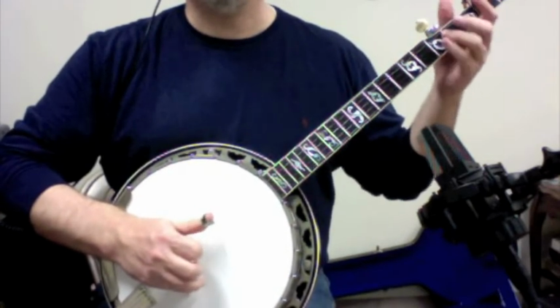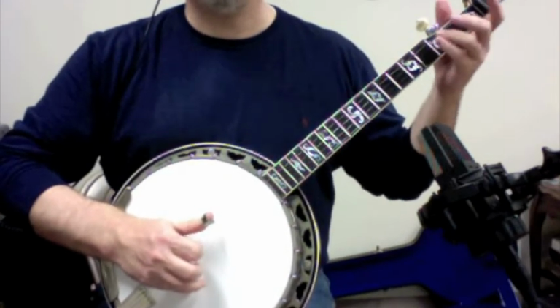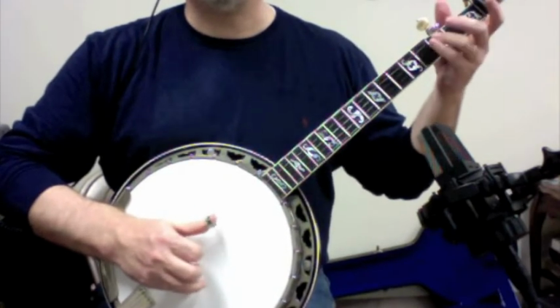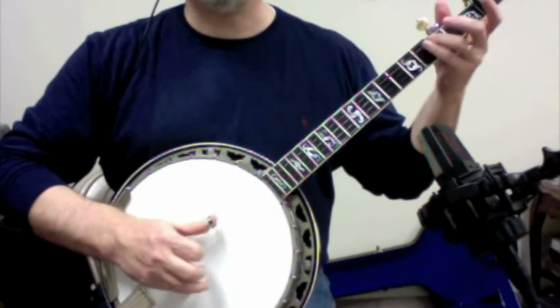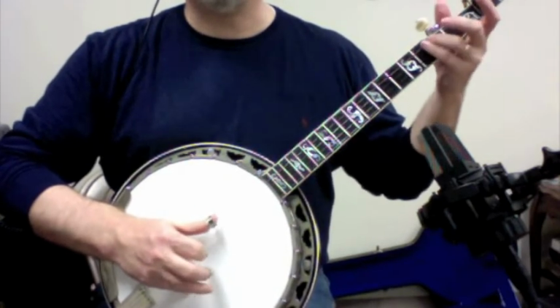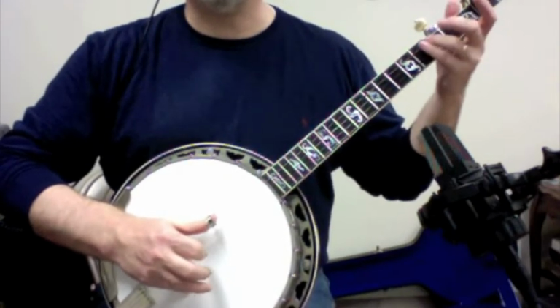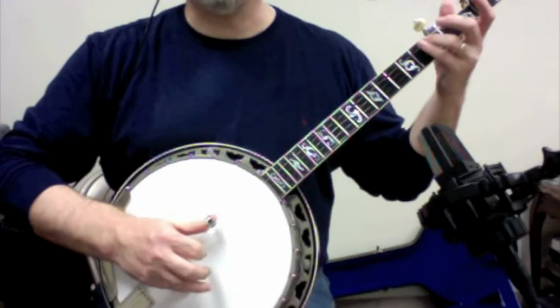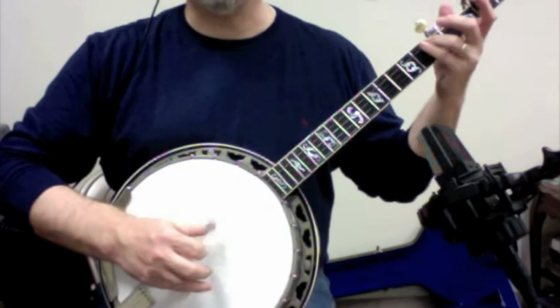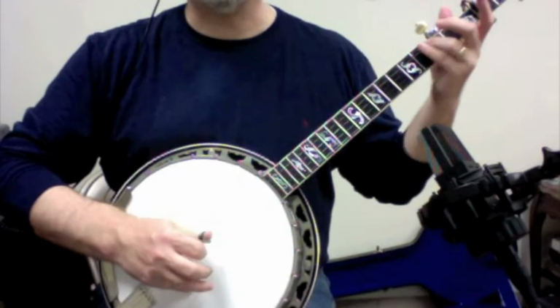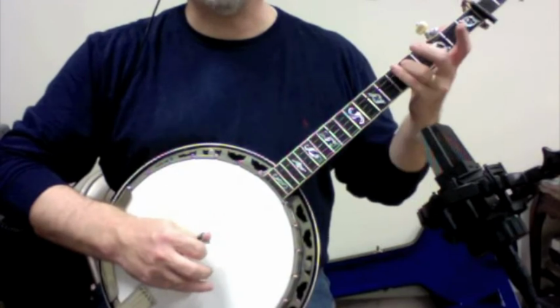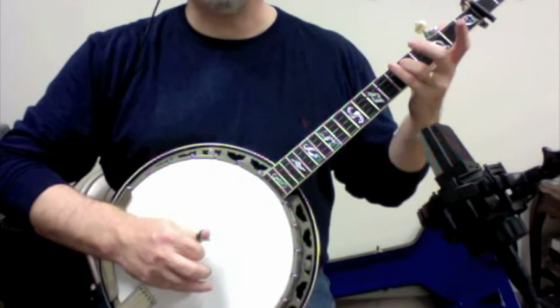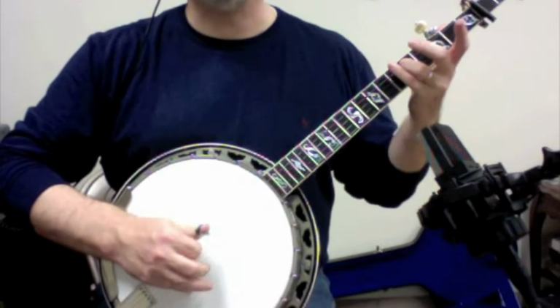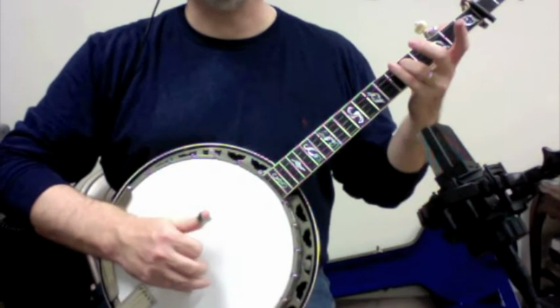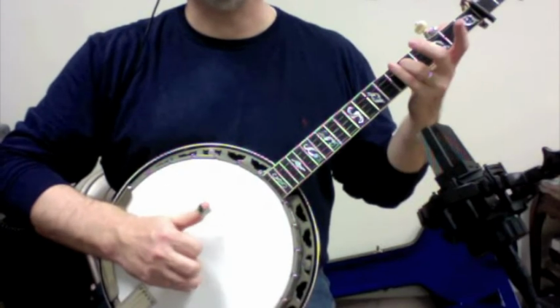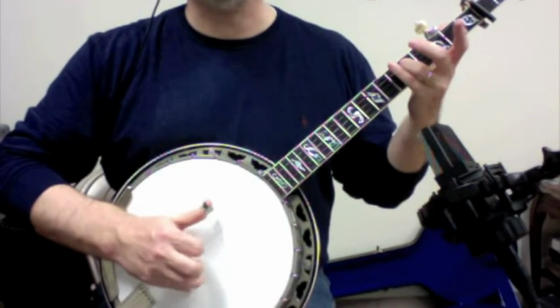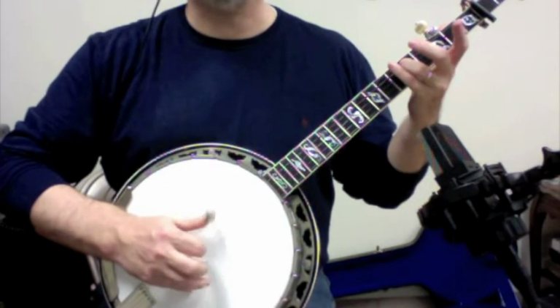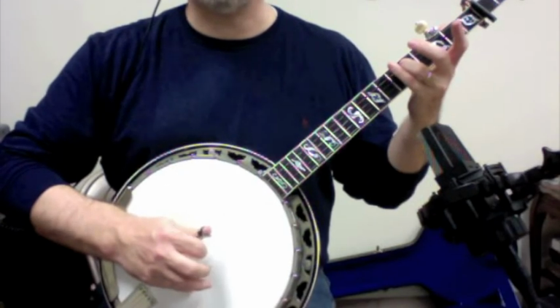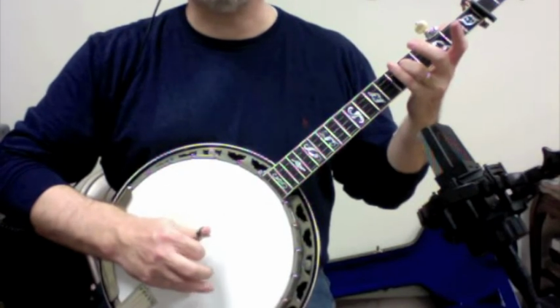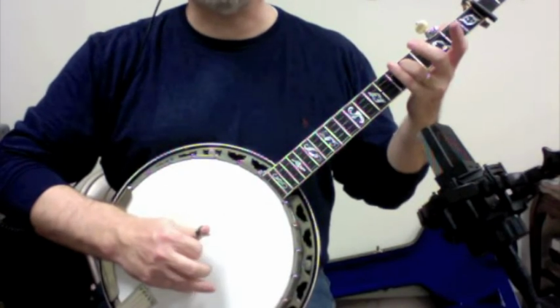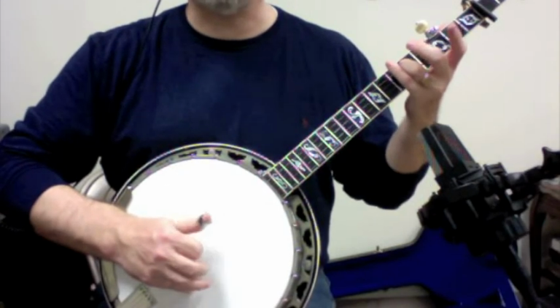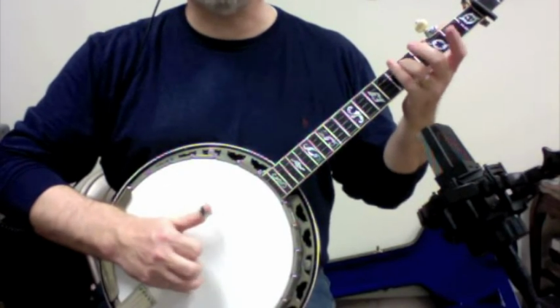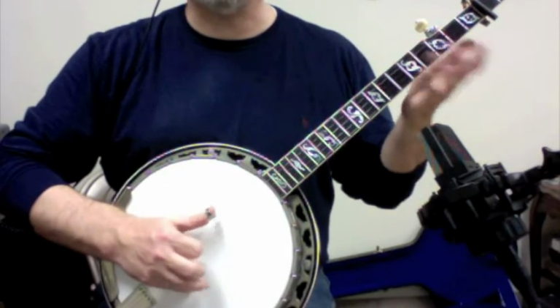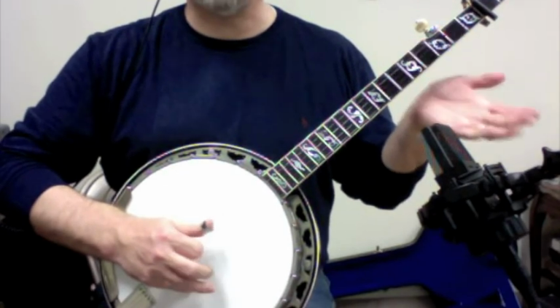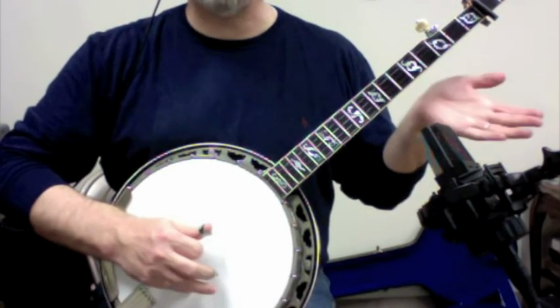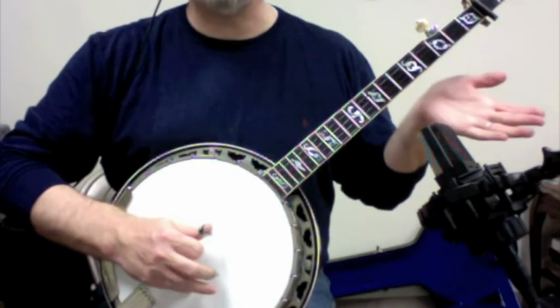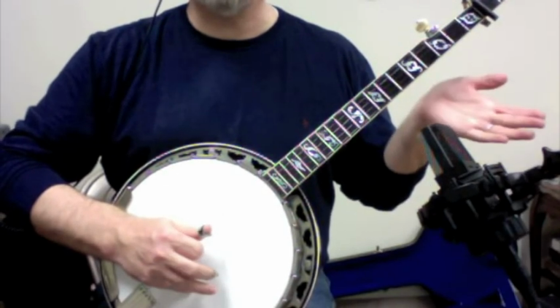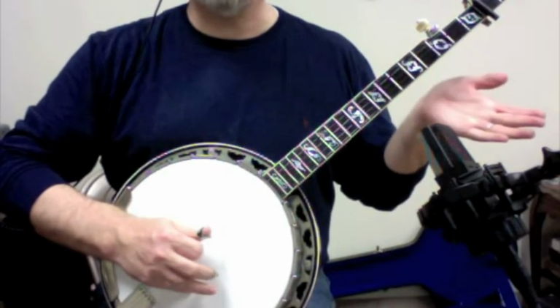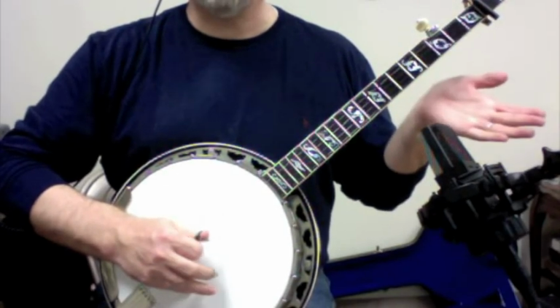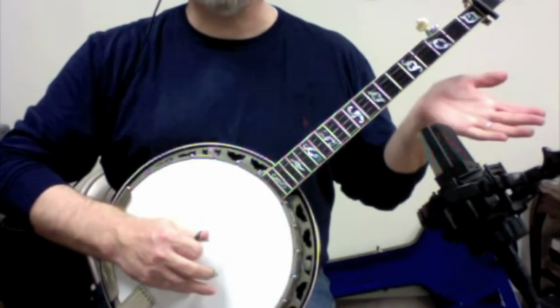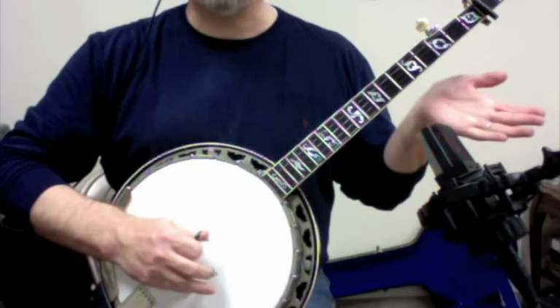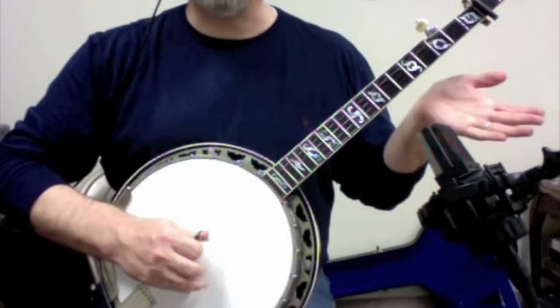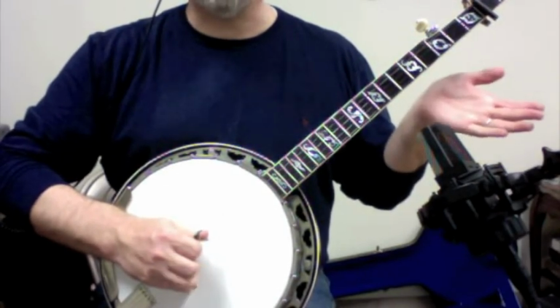That's our forward roll. Slide three, one, five, three, one, five, and then one.